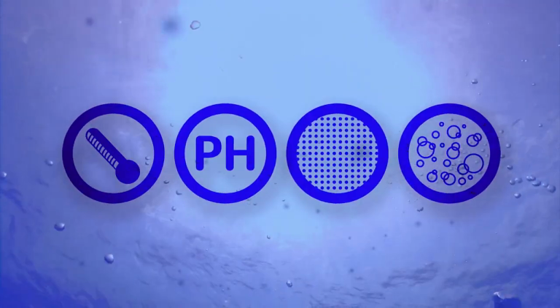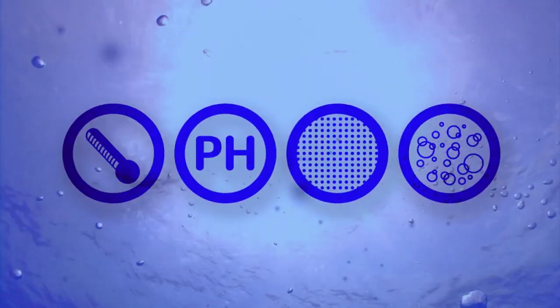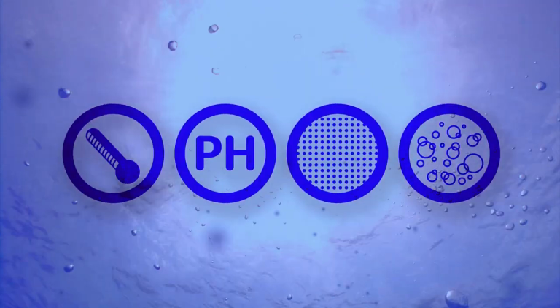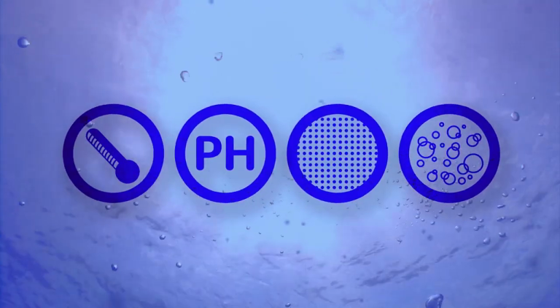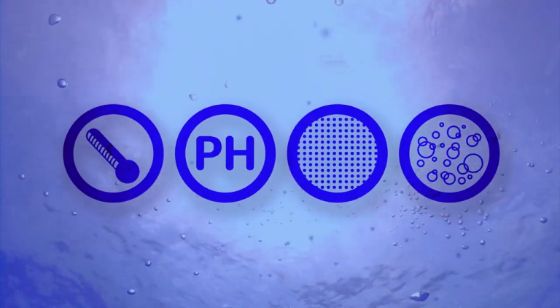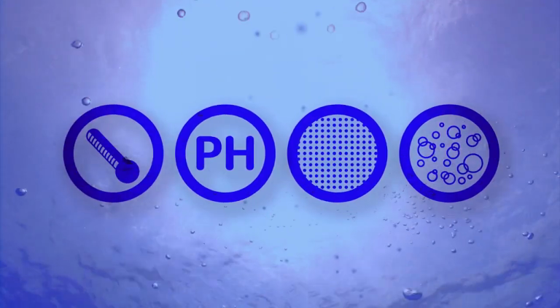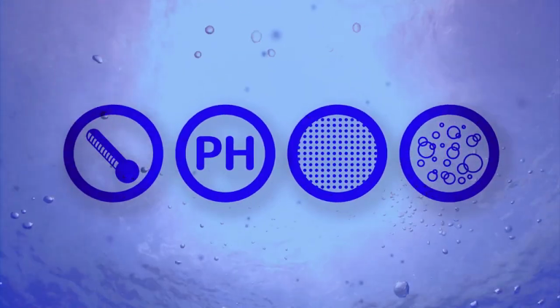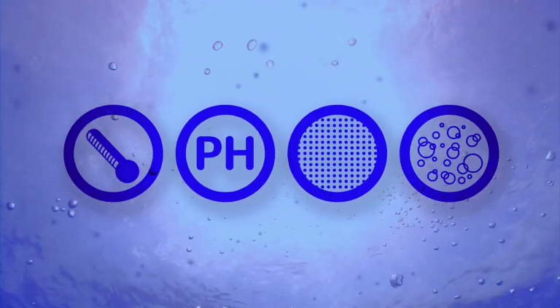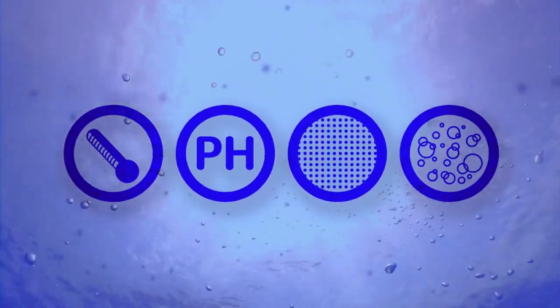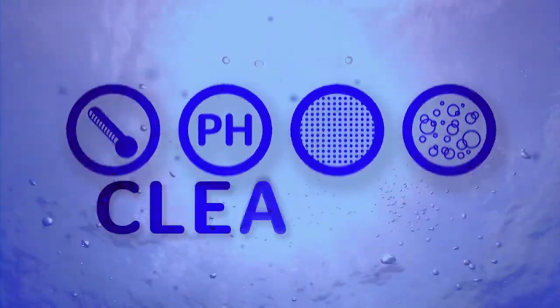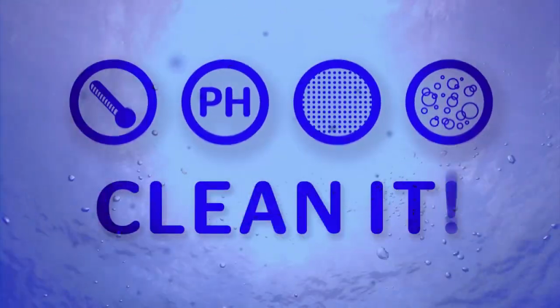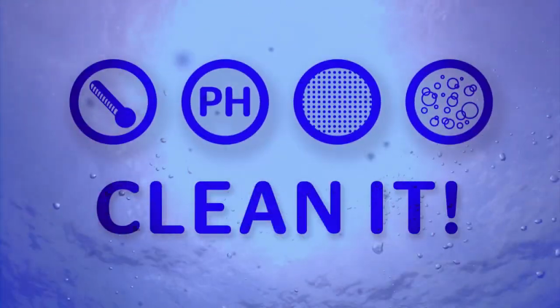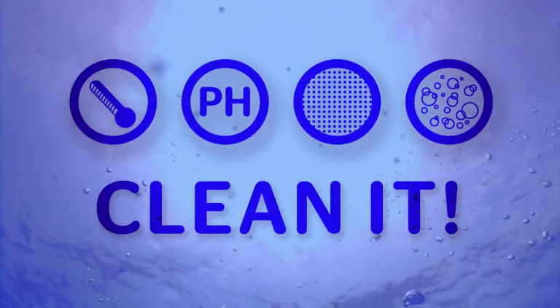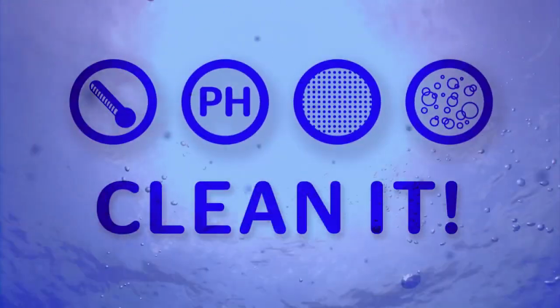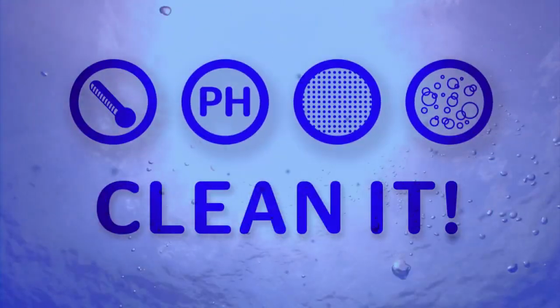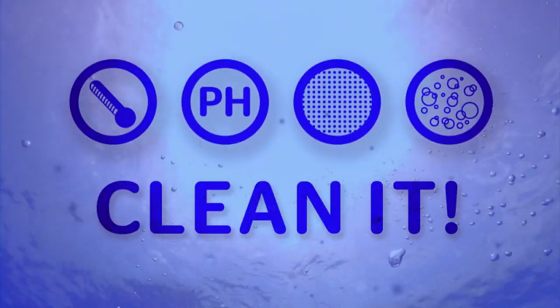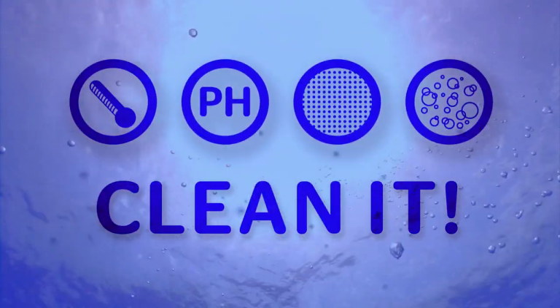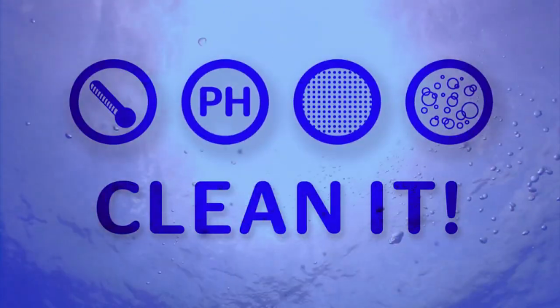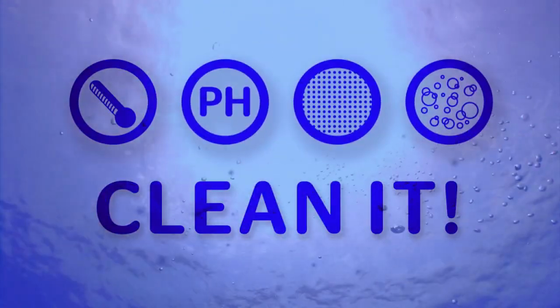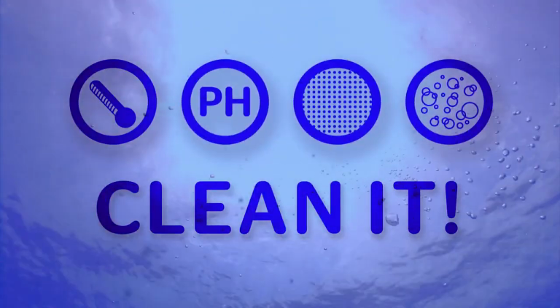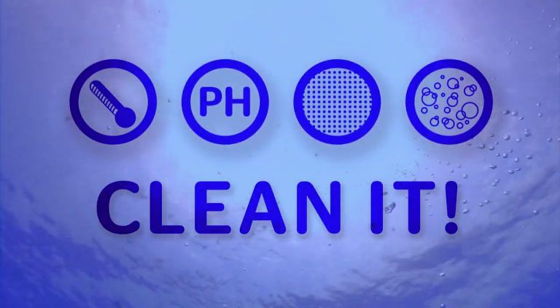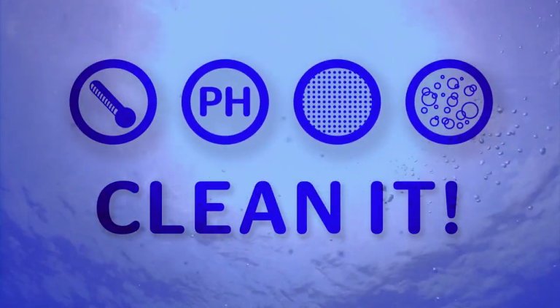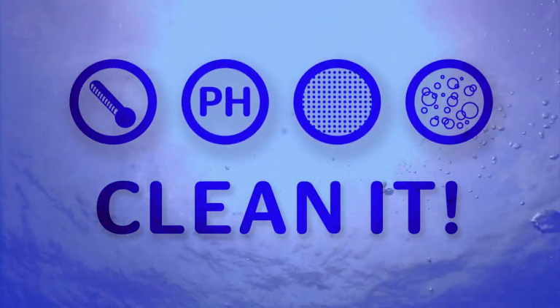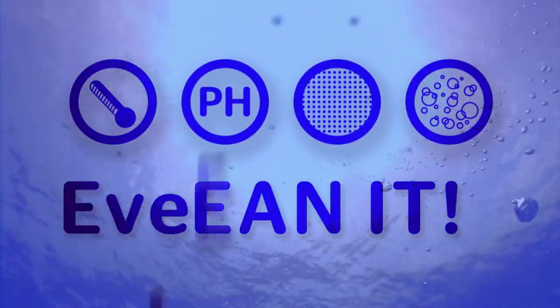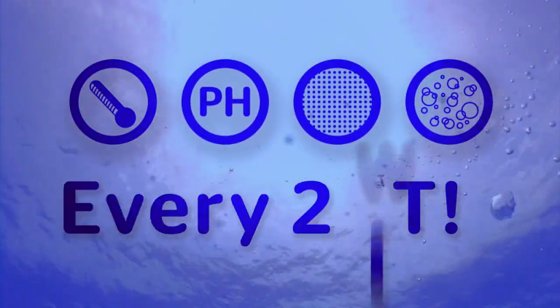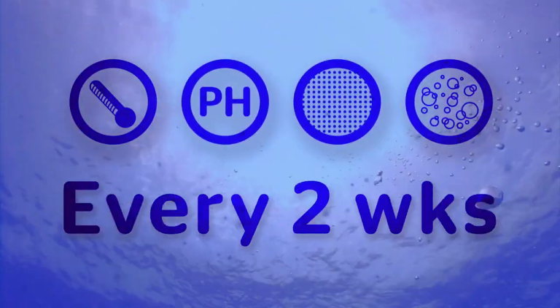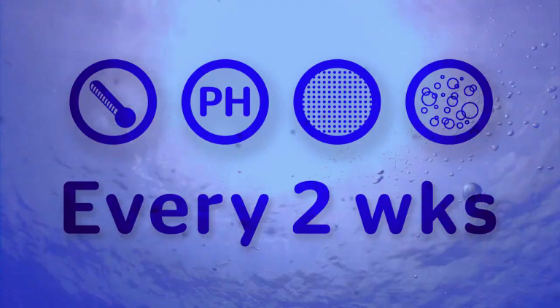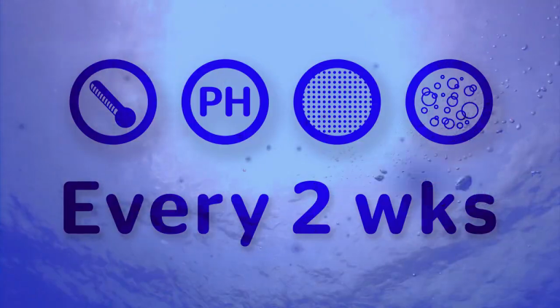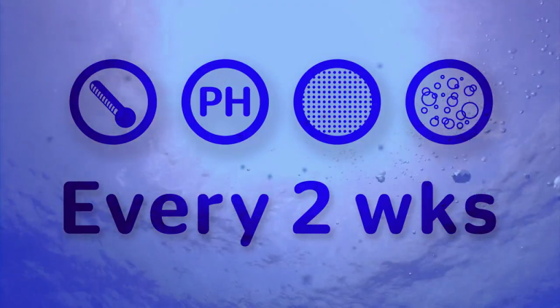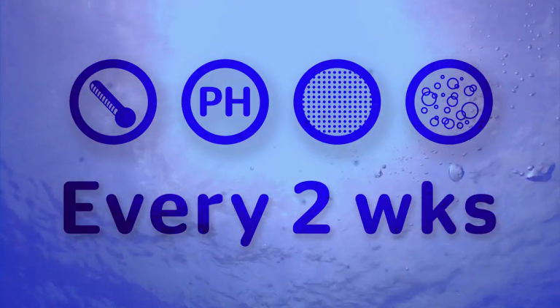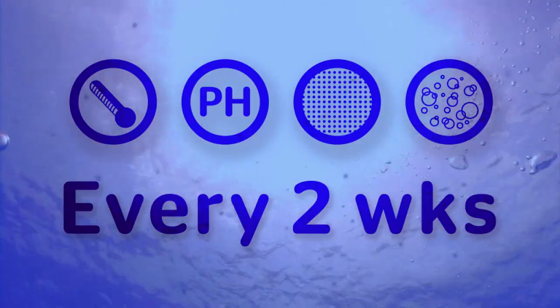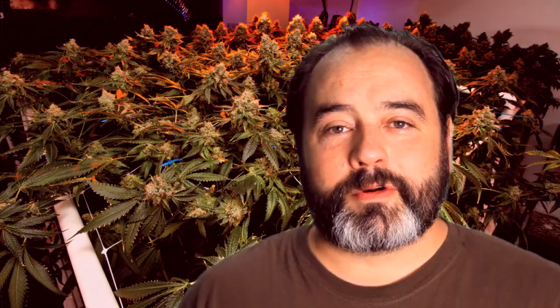Finally, always change out all of the water in your reservoir entirely every two weeks, and clean it out well.